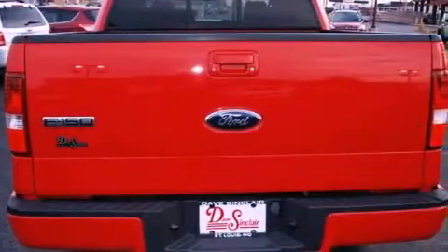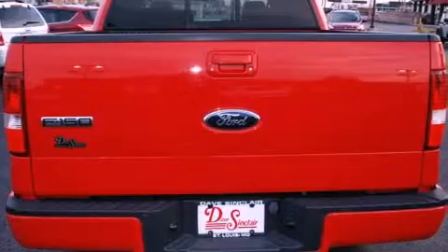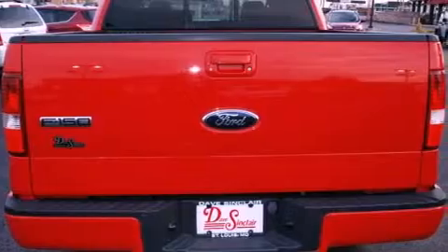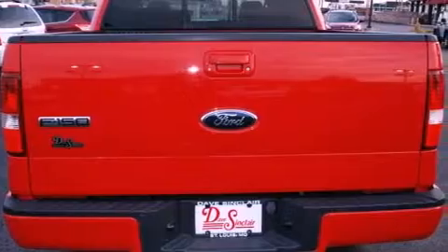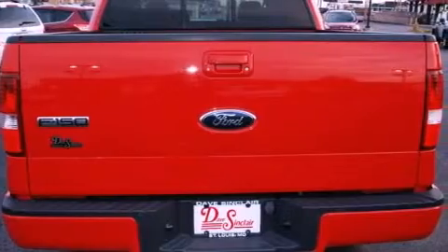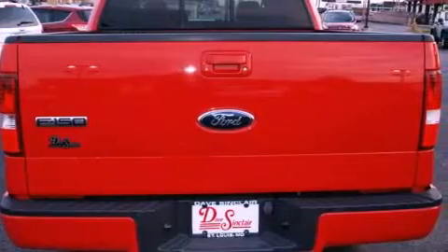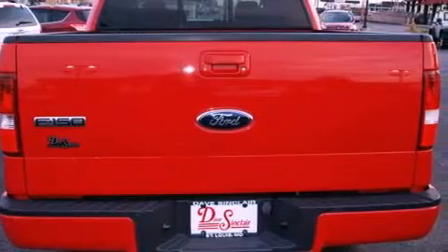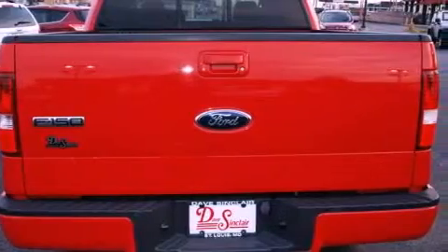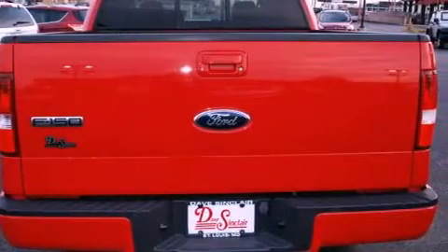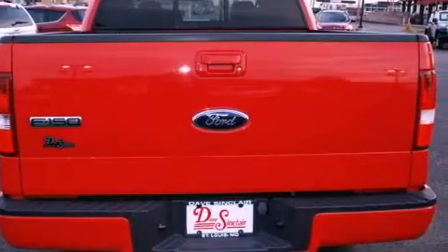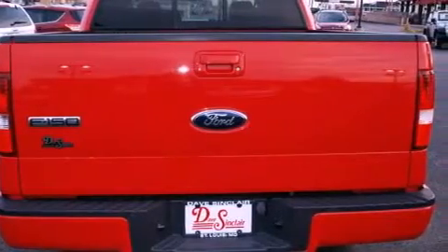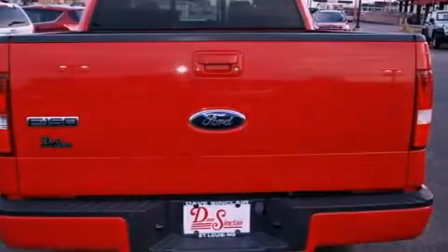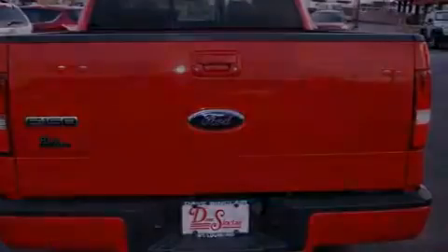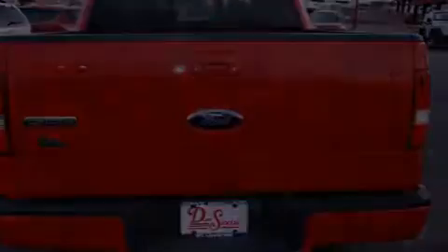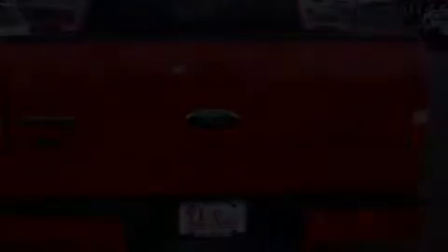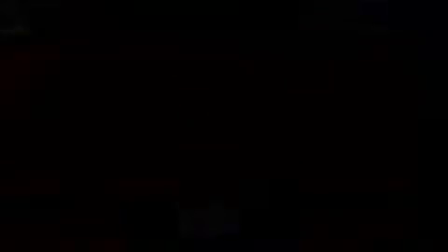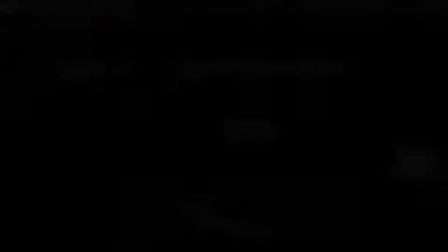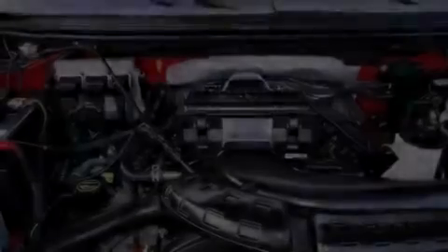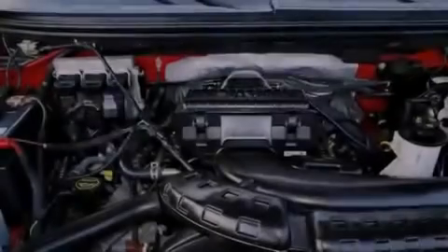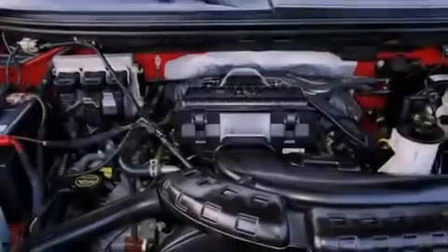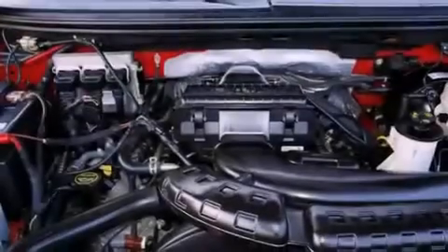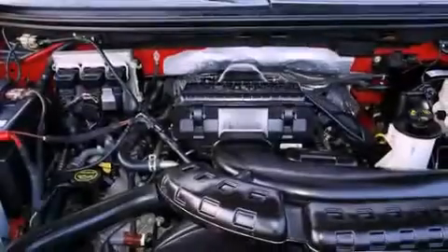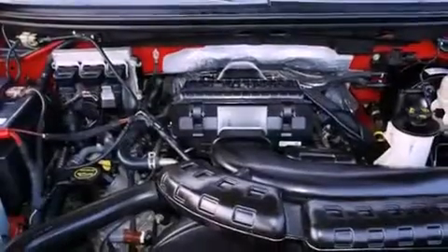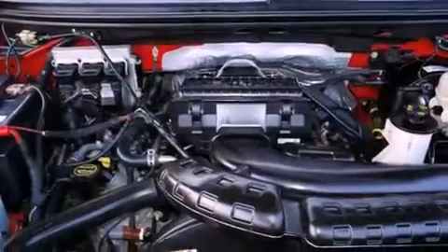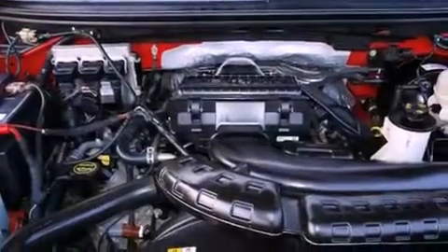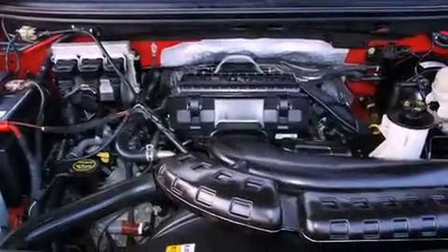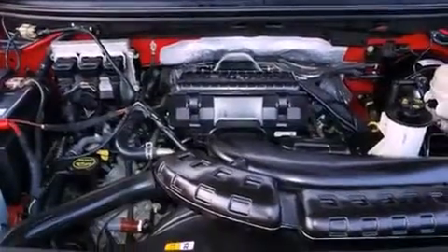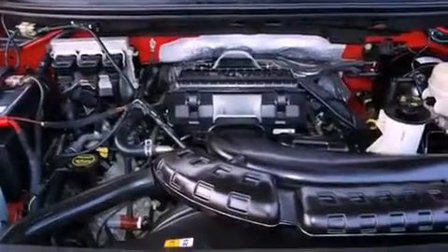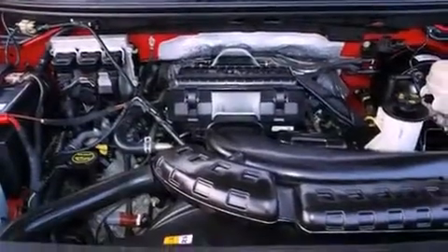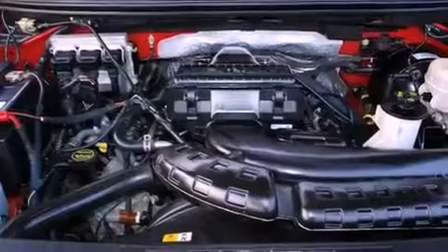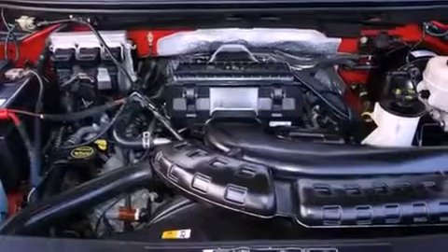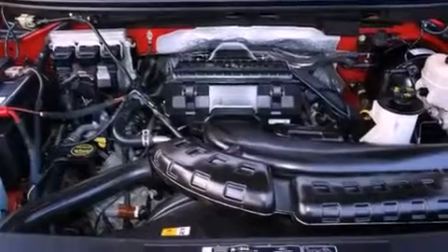Disc brakes with an anti-lock braking system, full power accessories, and an auxiliary power outlet.